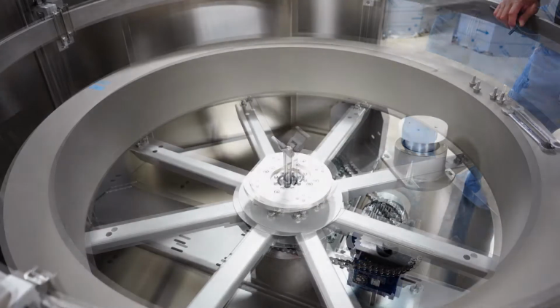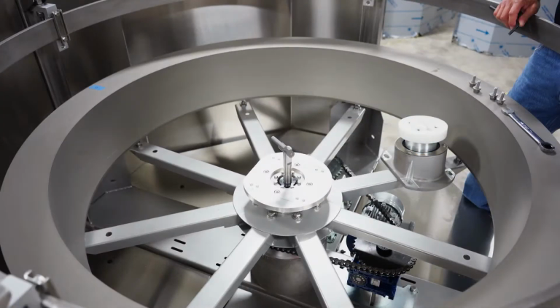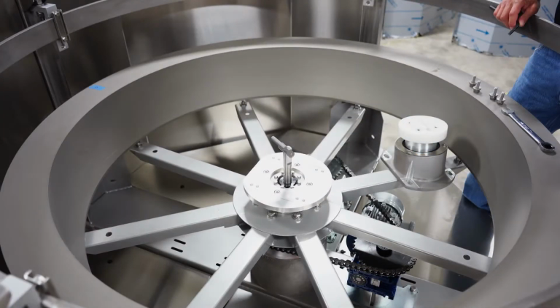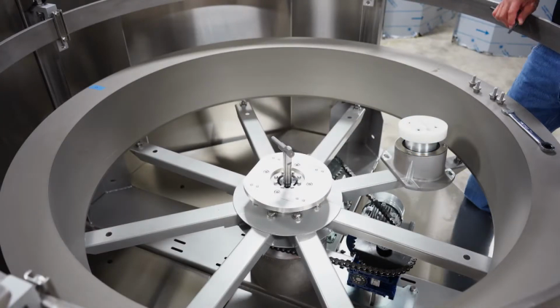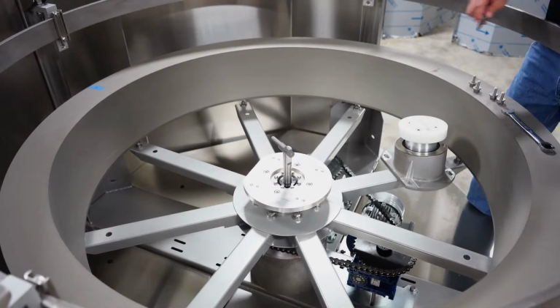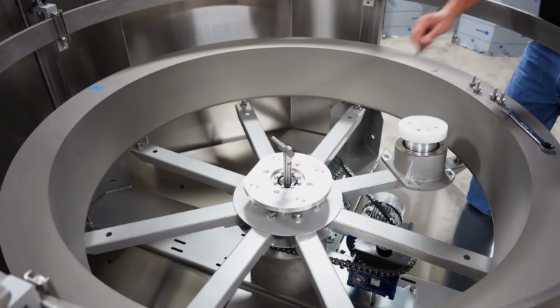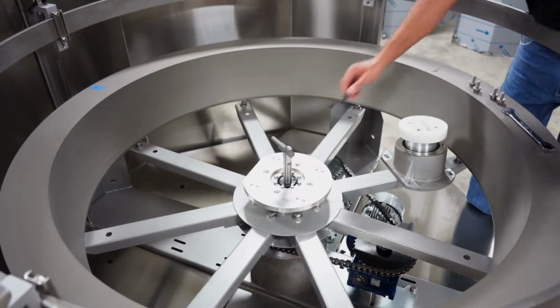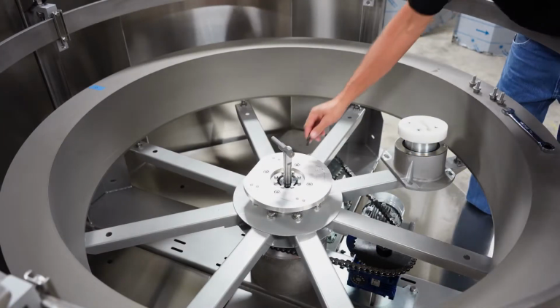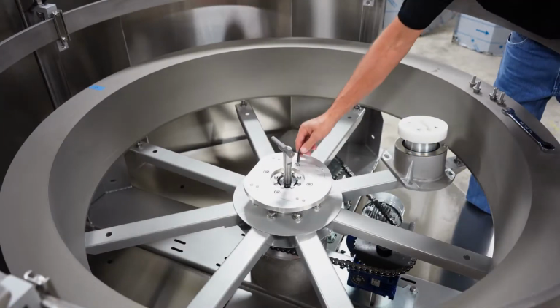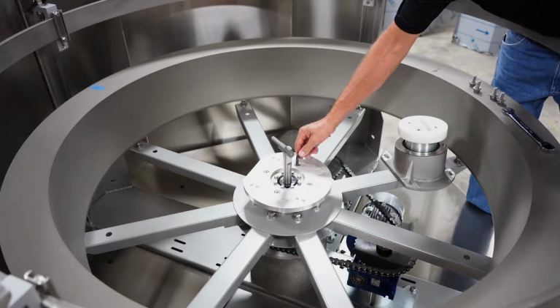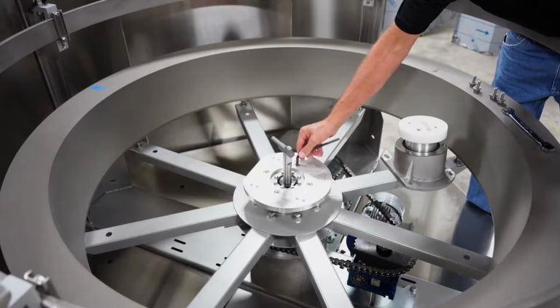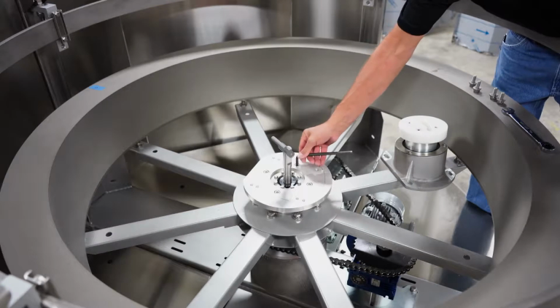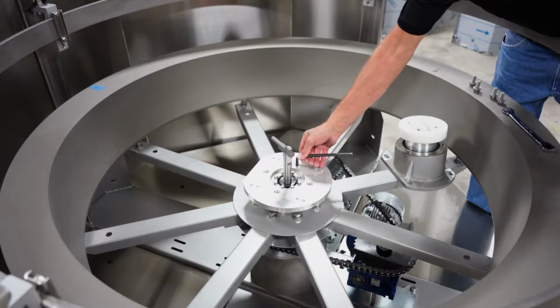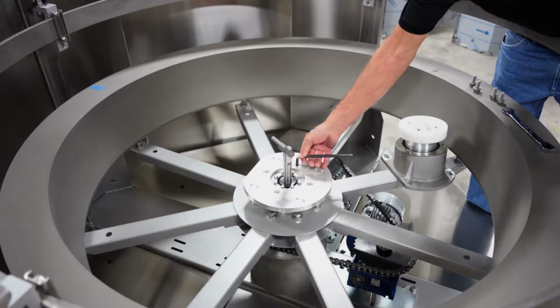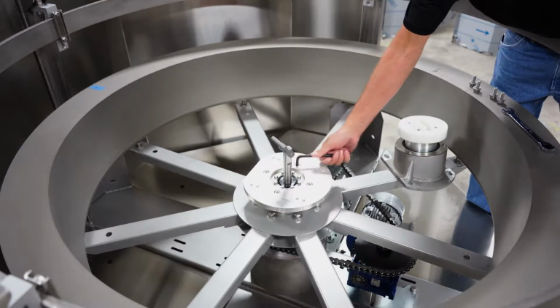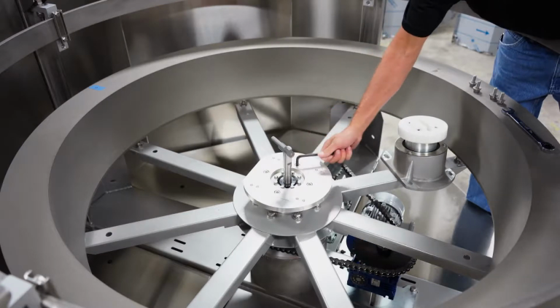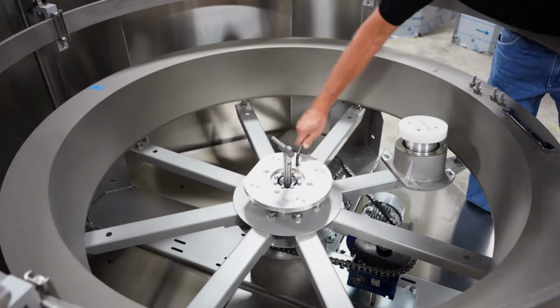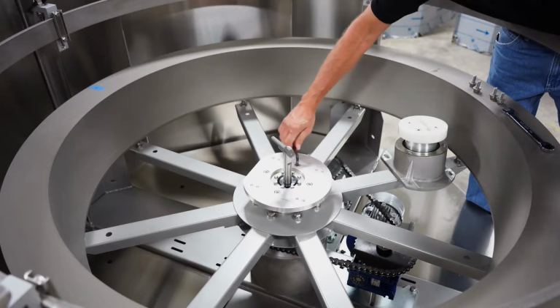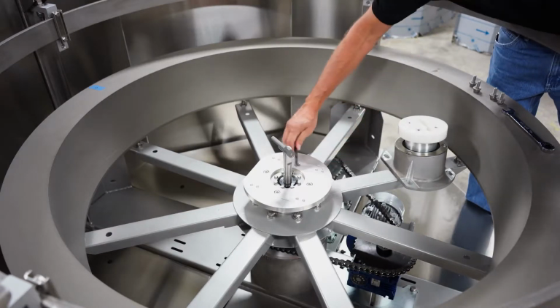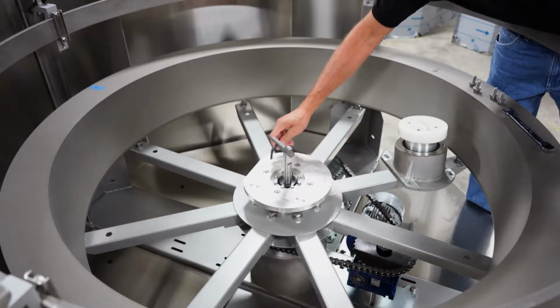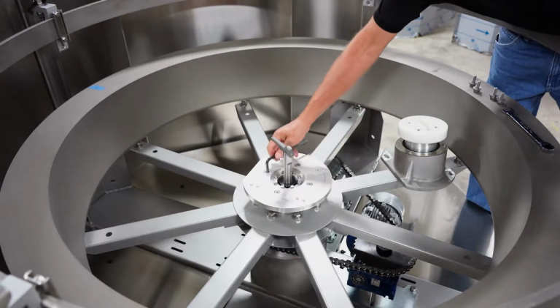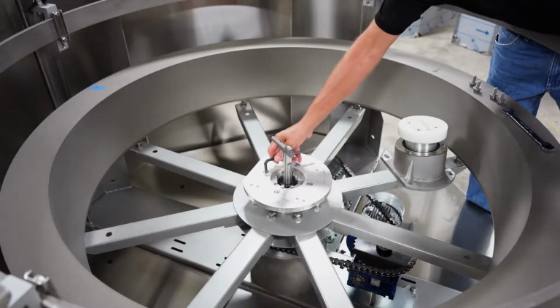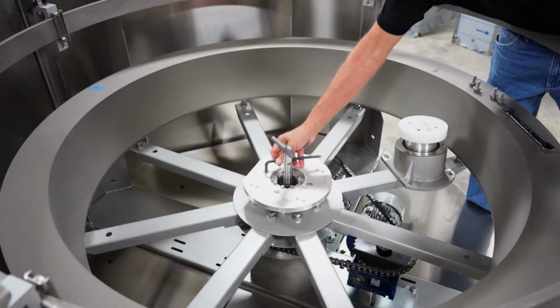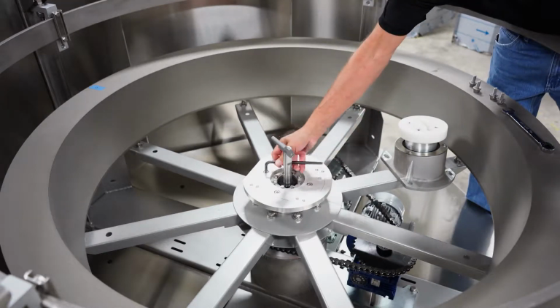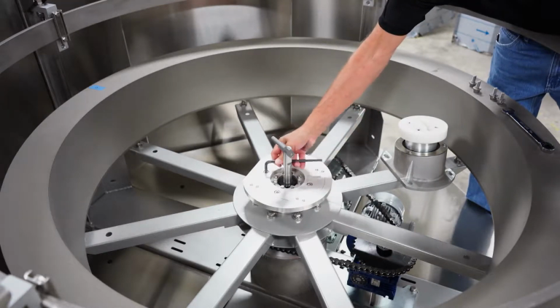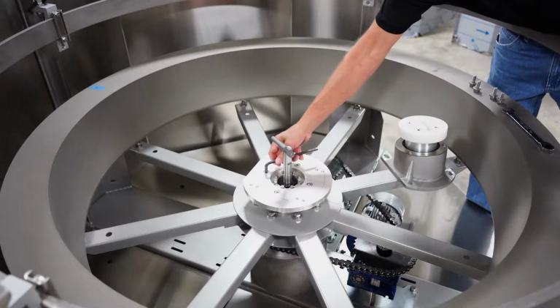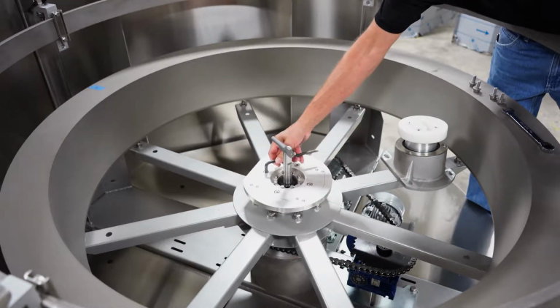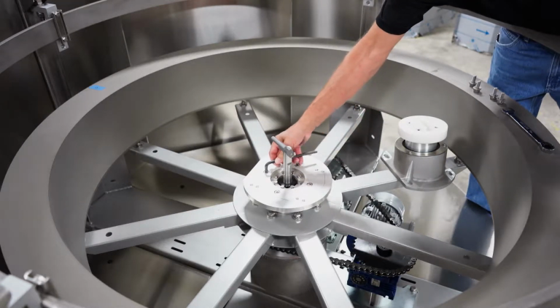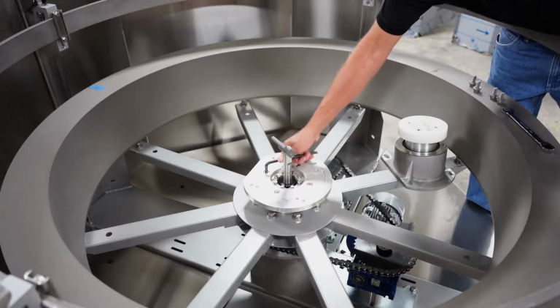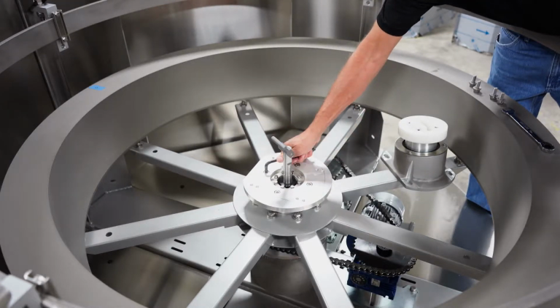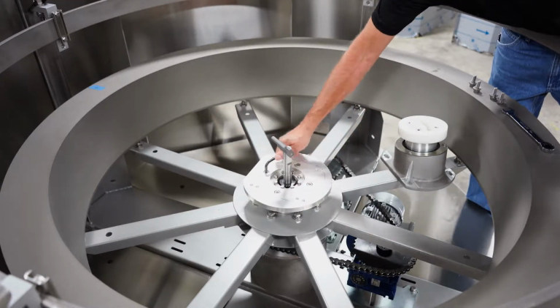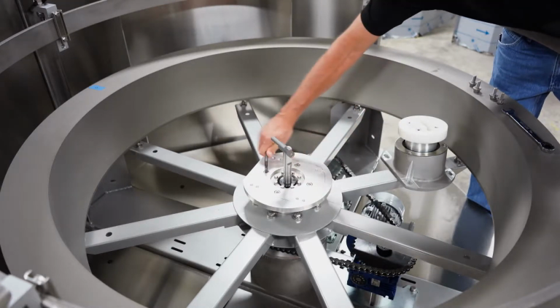Then loosen and remove the four 12mm socket head bolts securing the disc tower mounting plate.